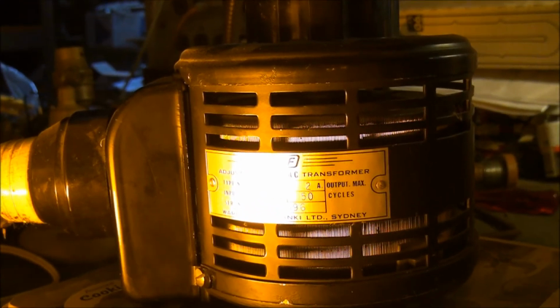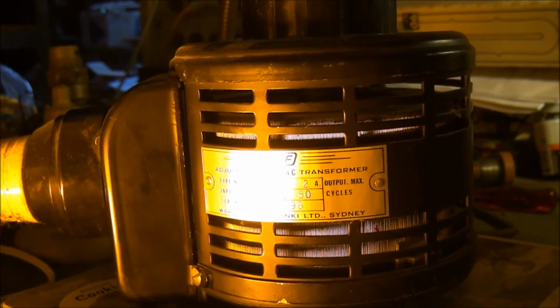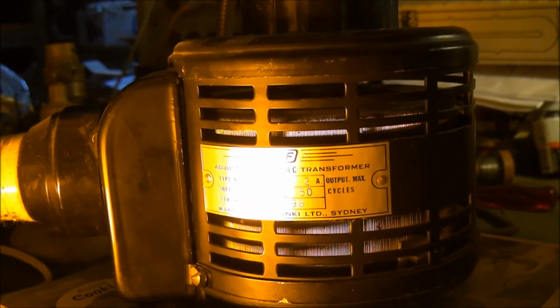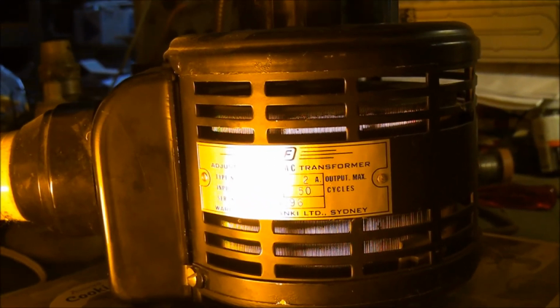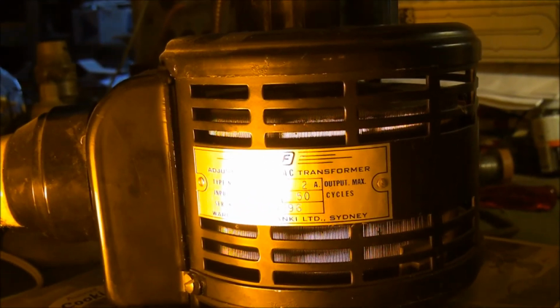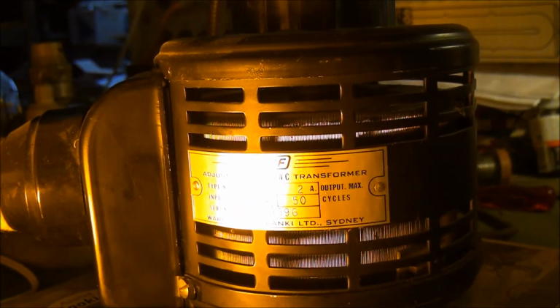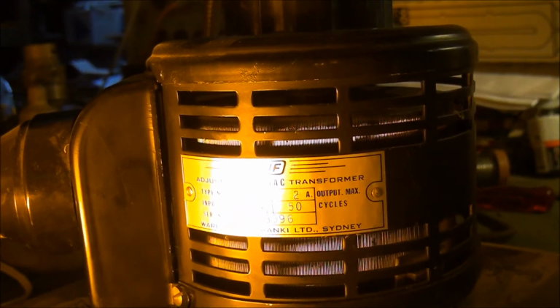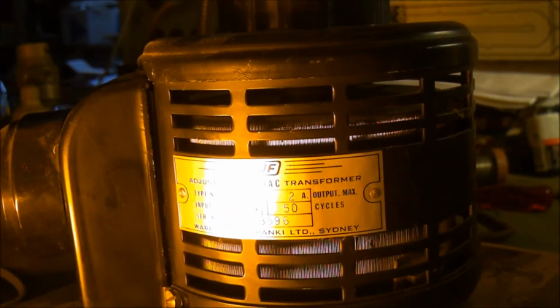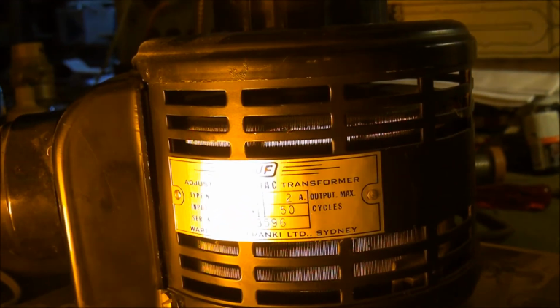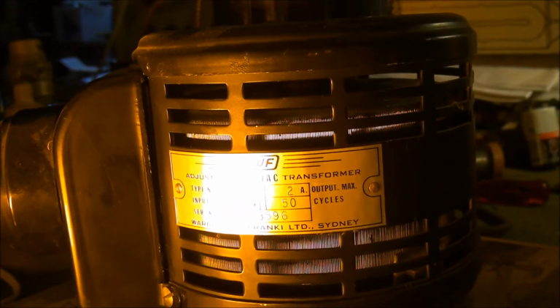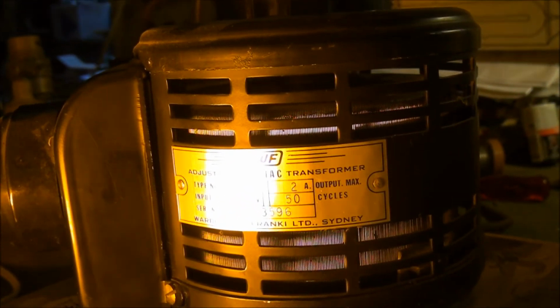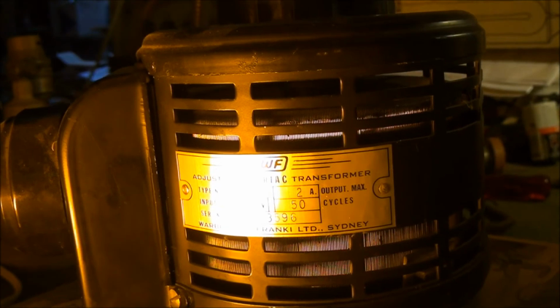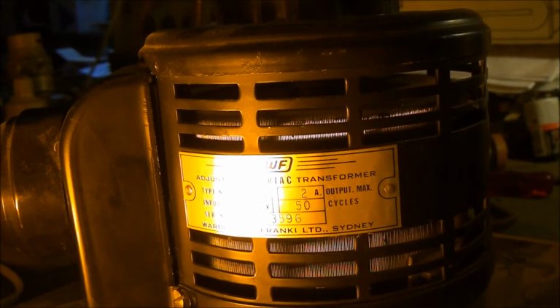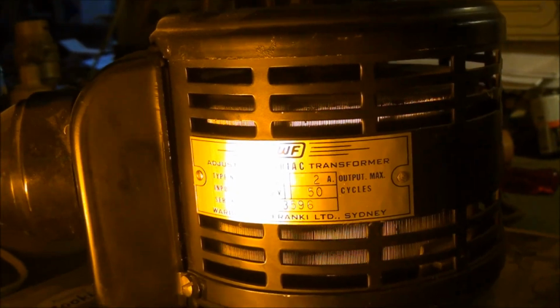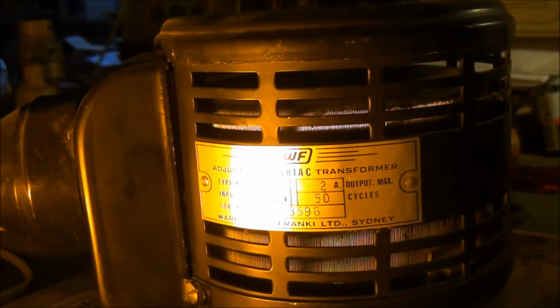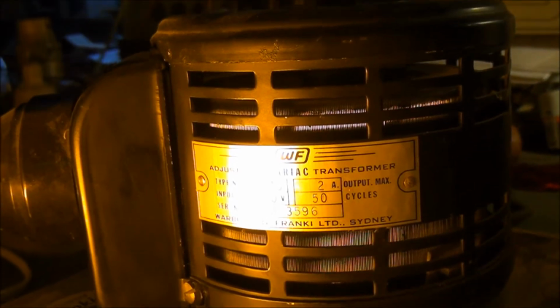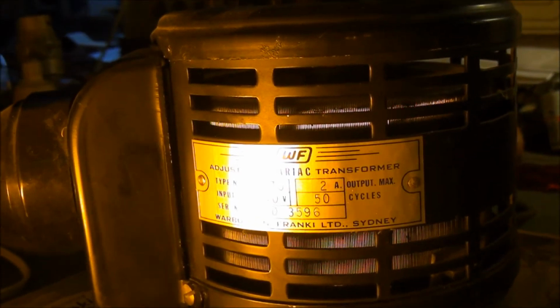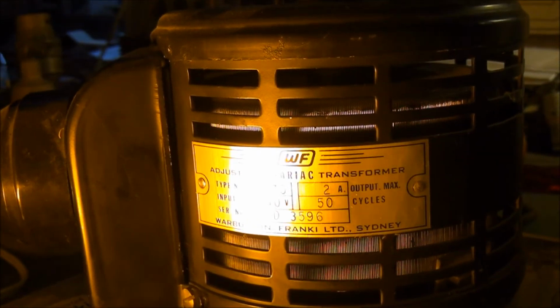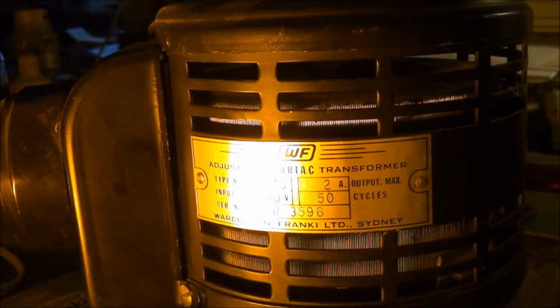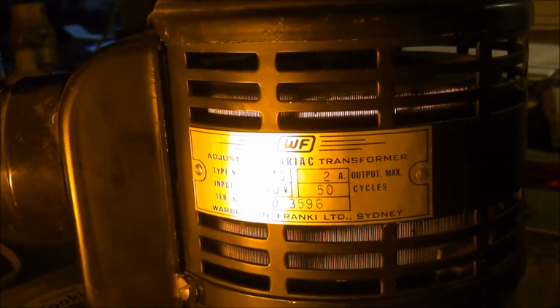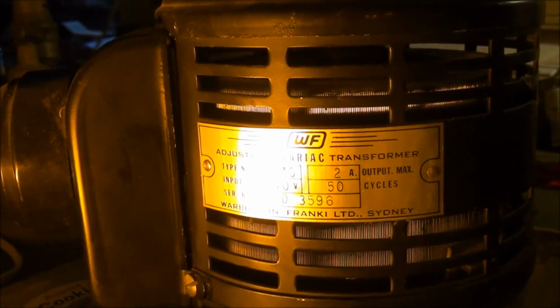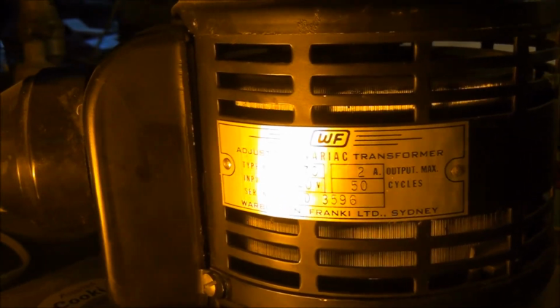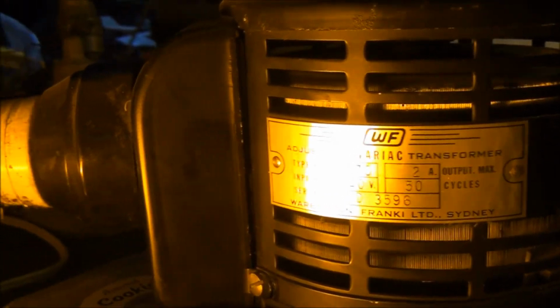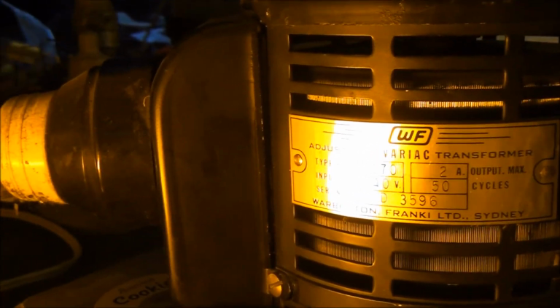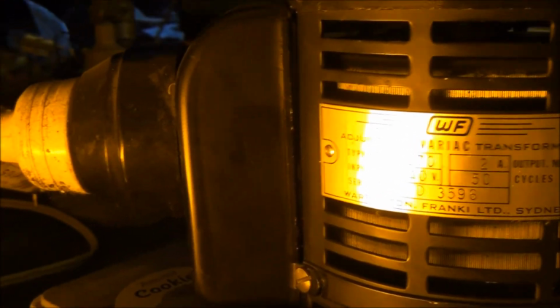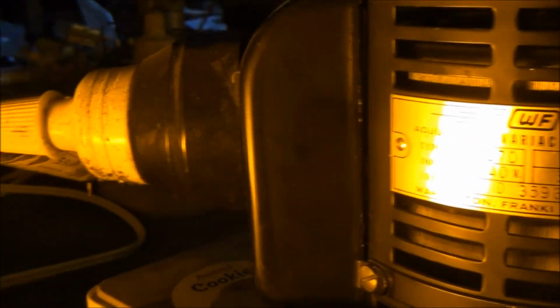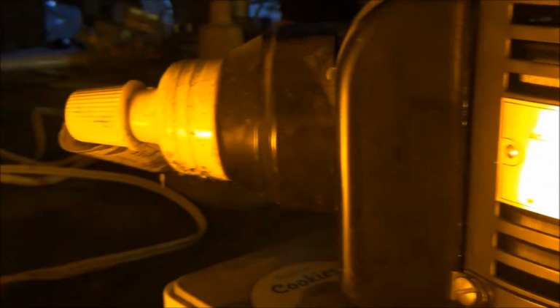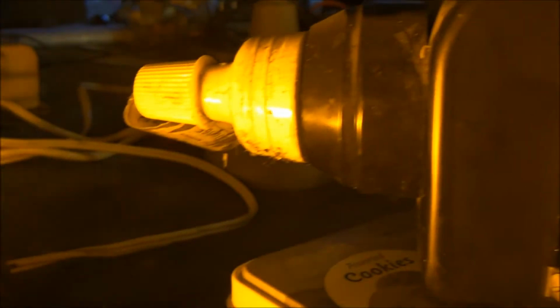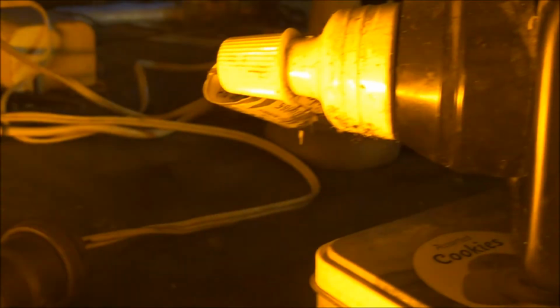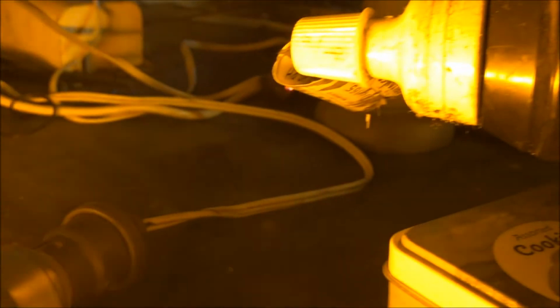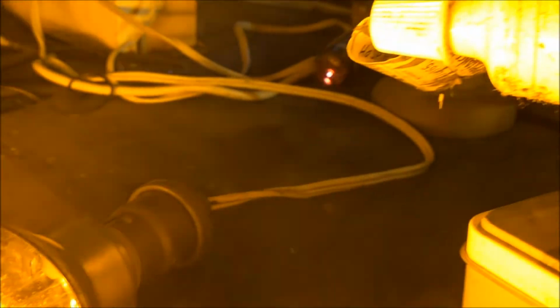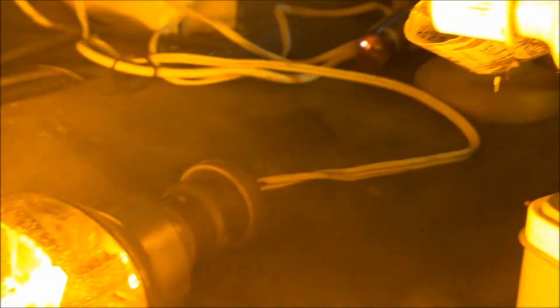Well there we go guys, I think this lamp is pretty well rich. It's maximum intensity here.